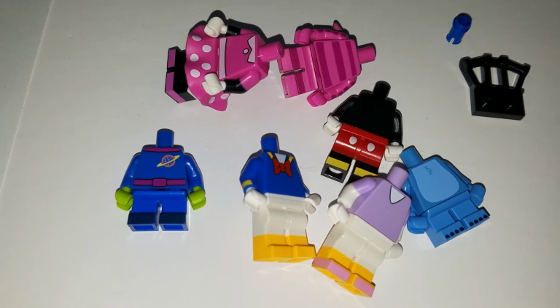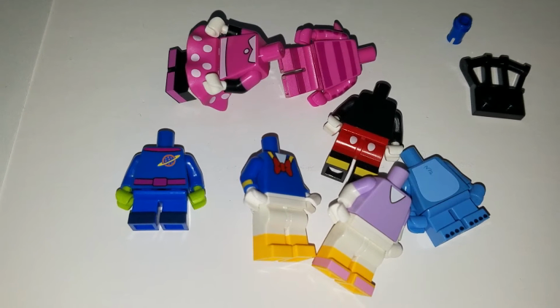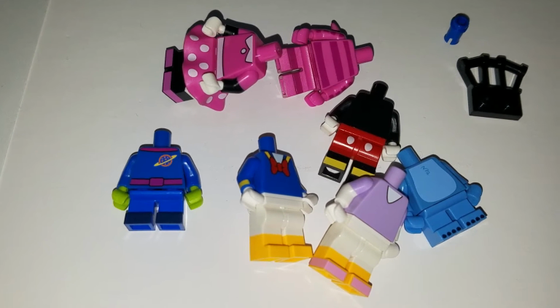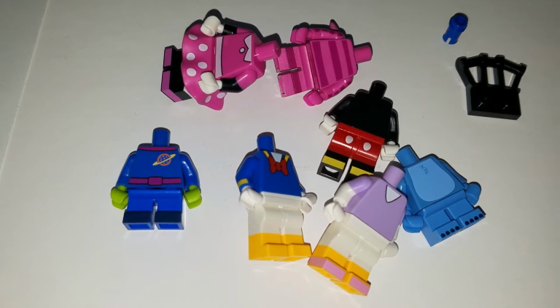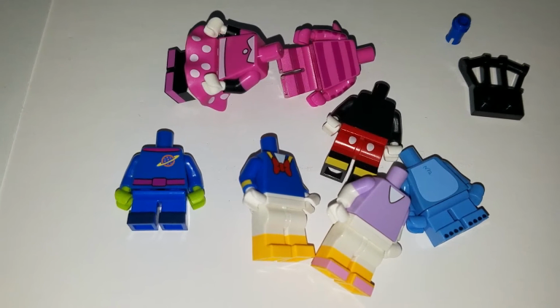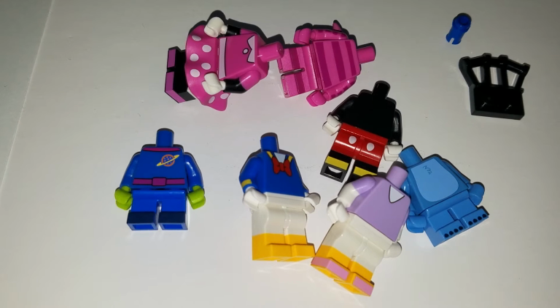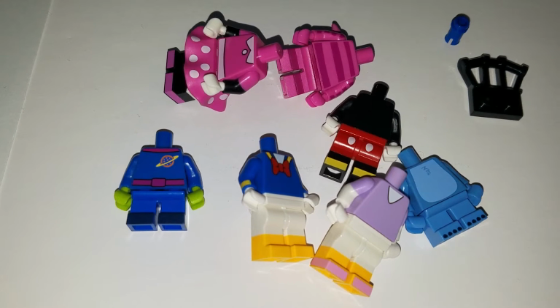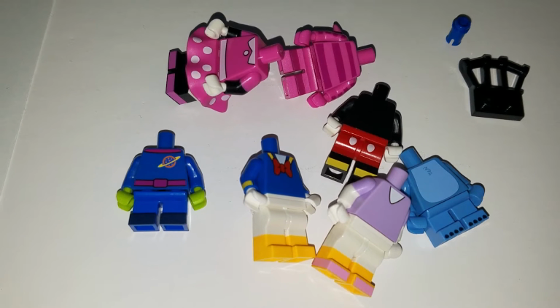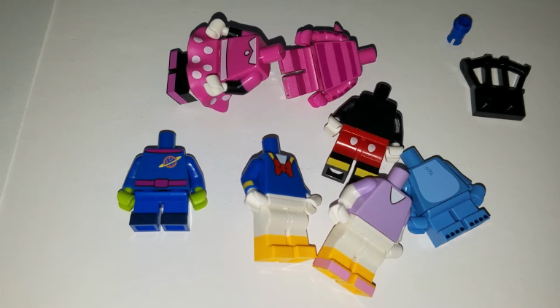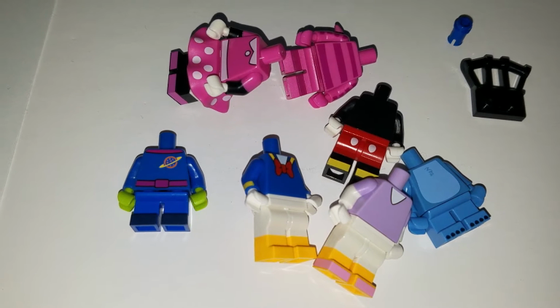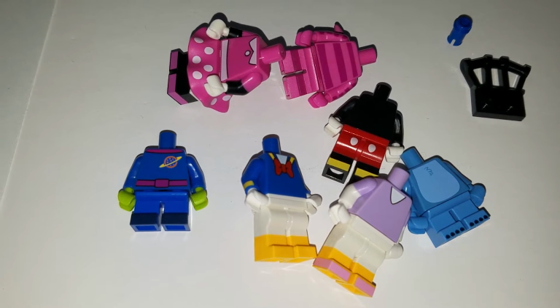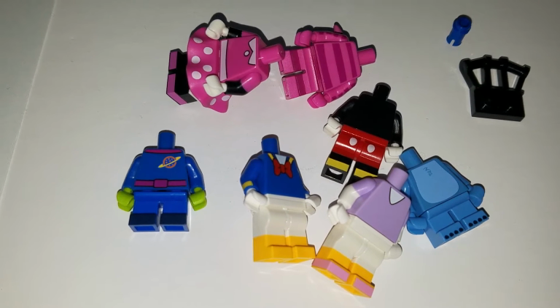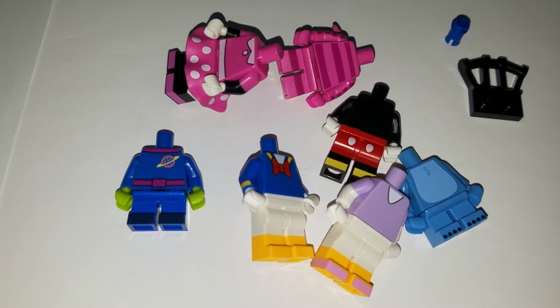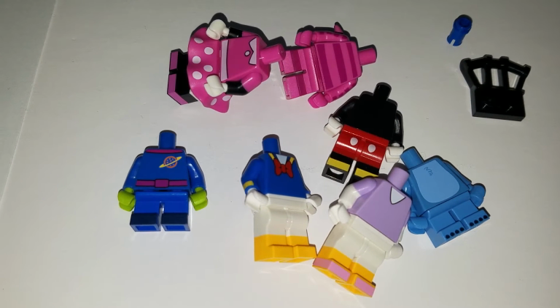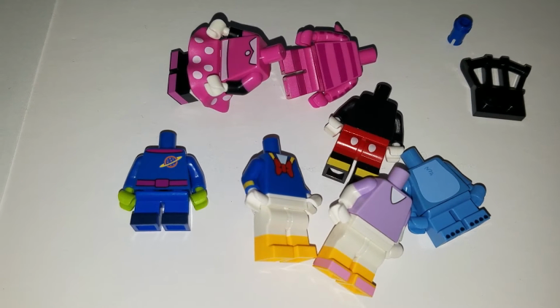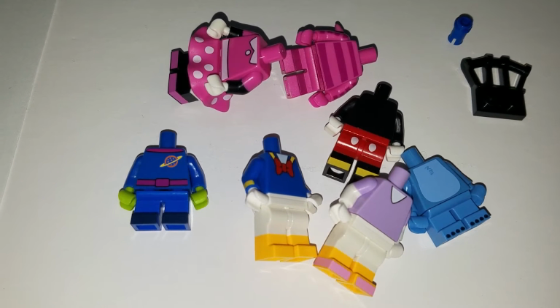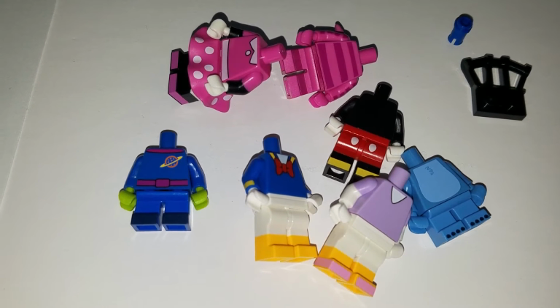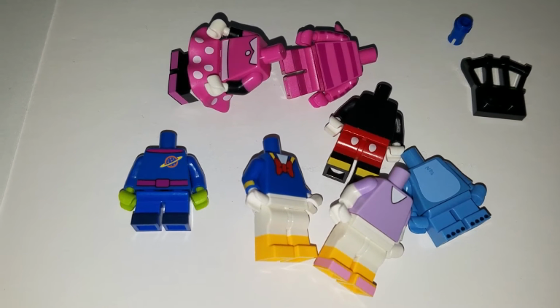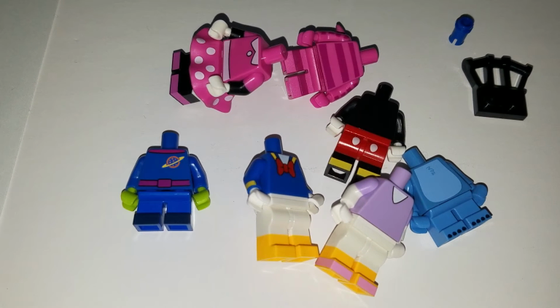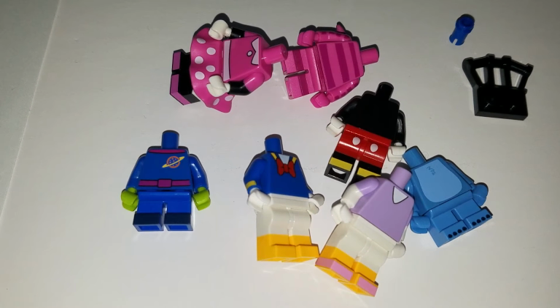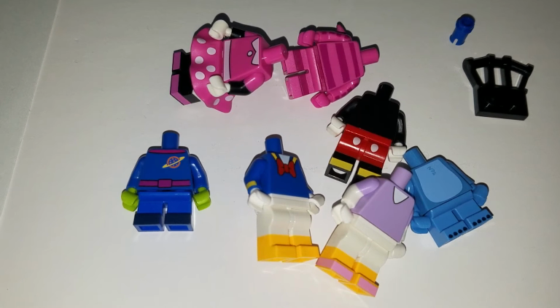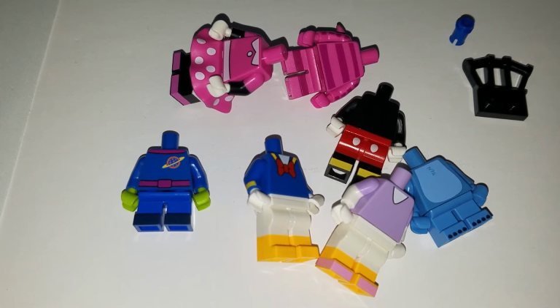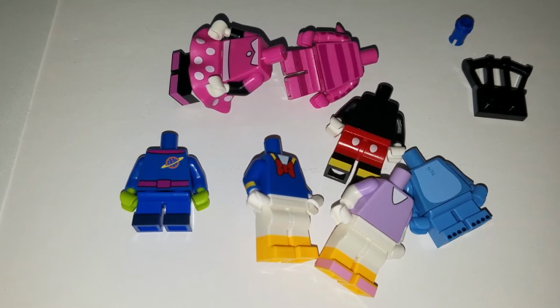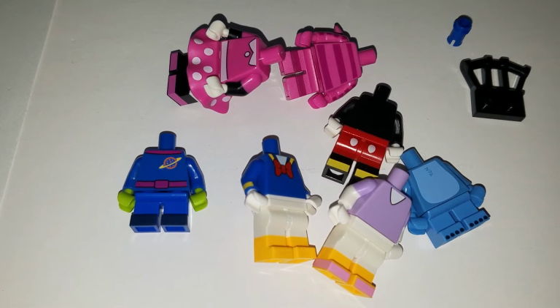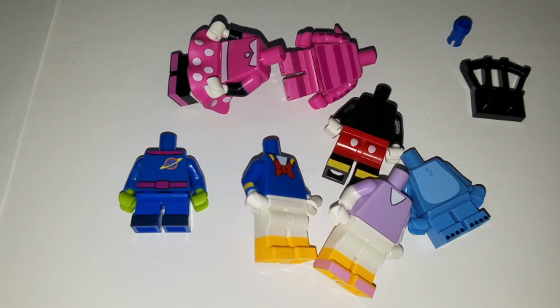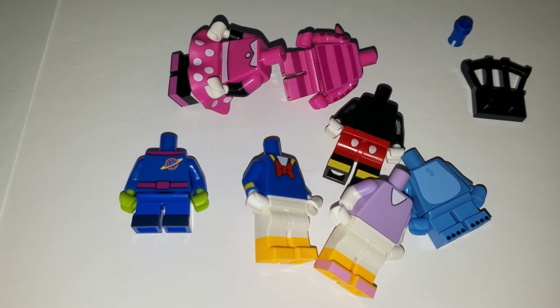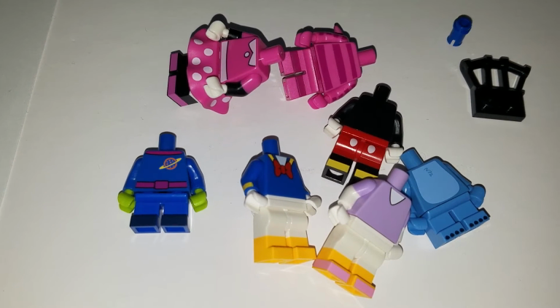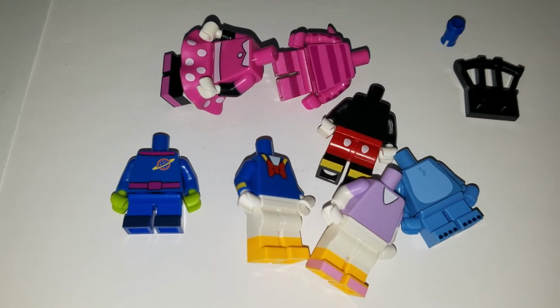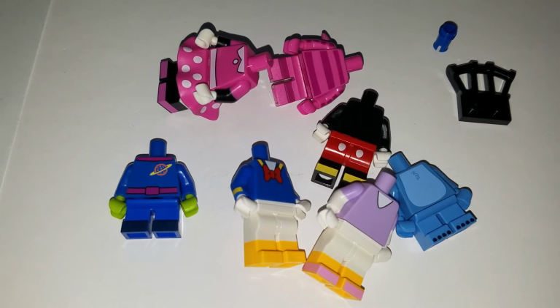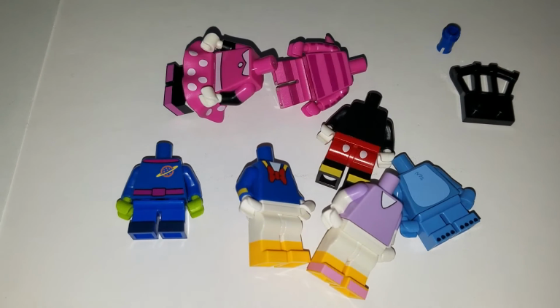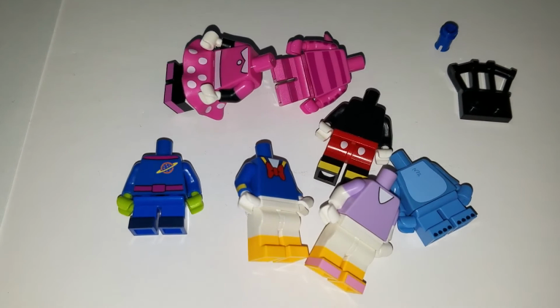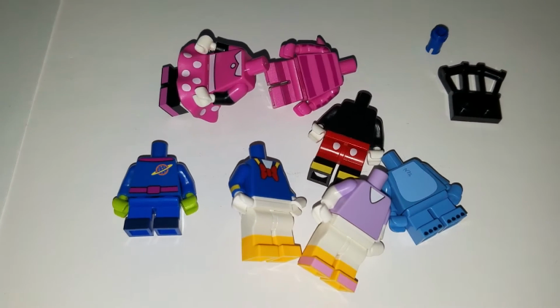Daisy Duck, sorry — and a couple other characters.